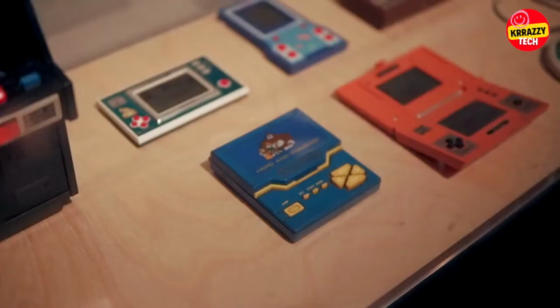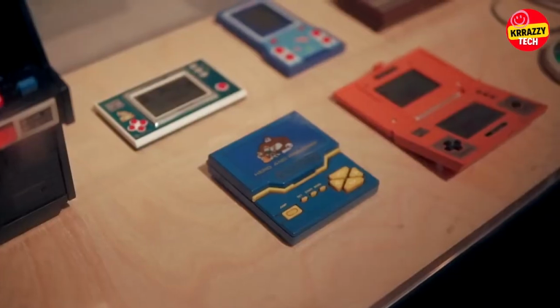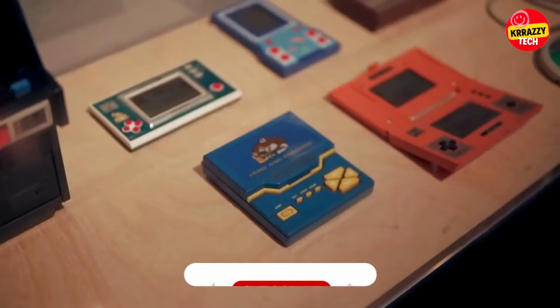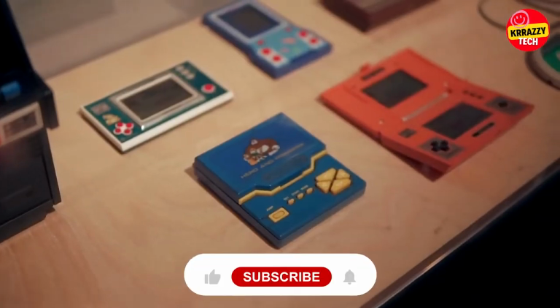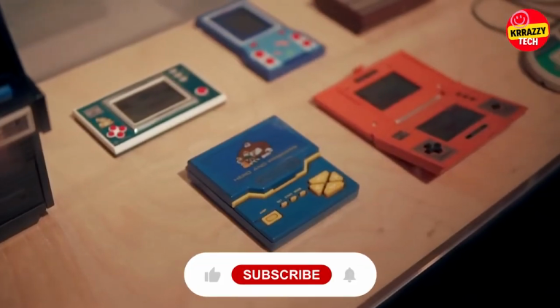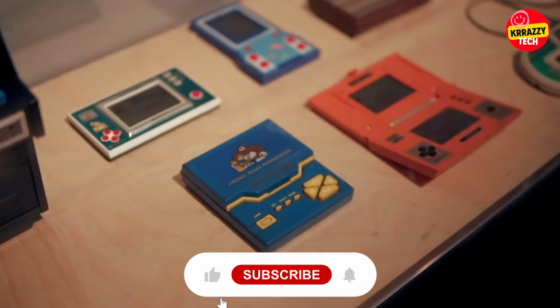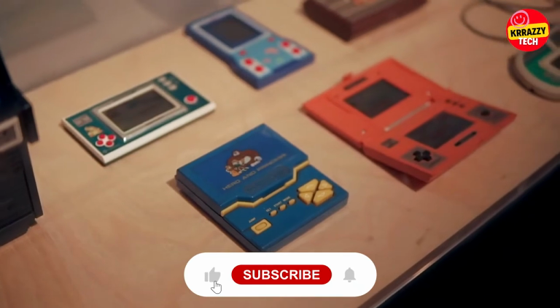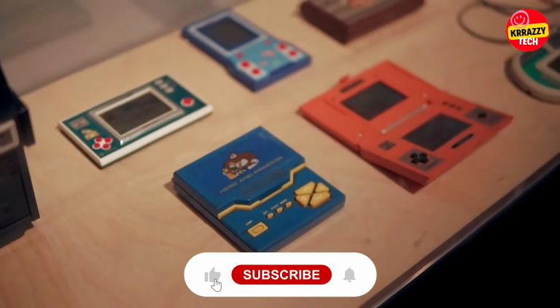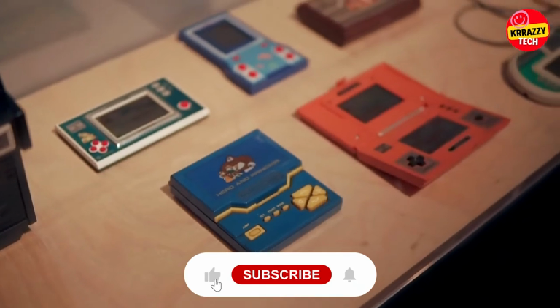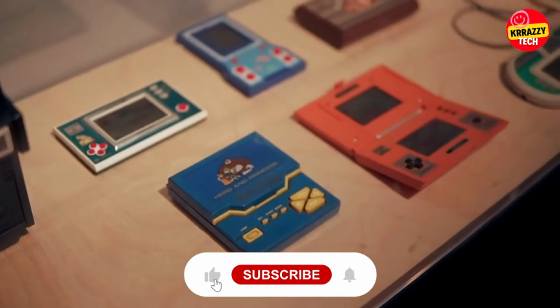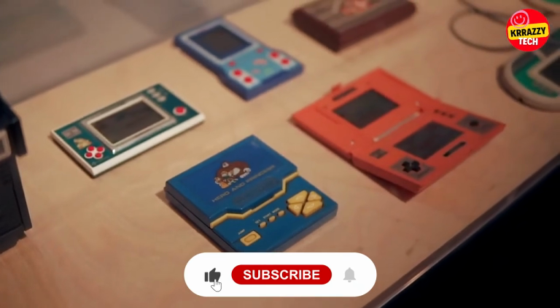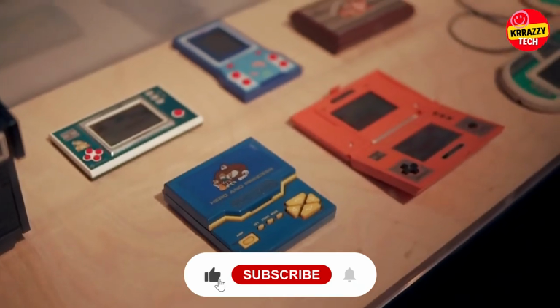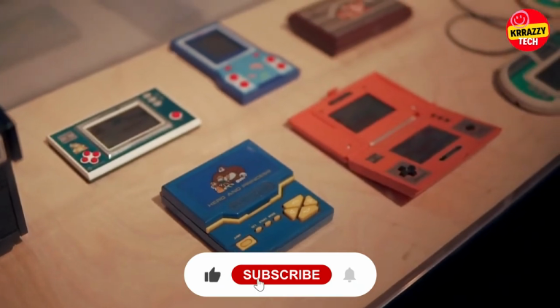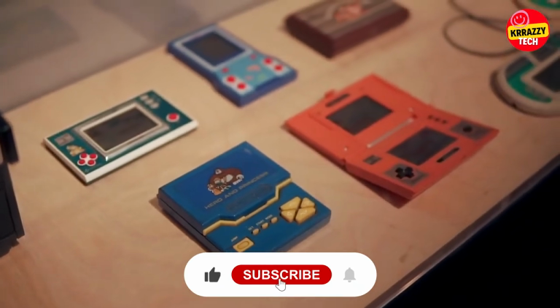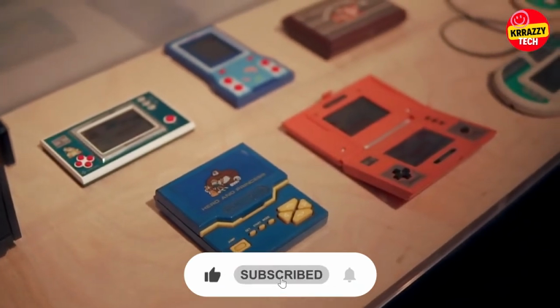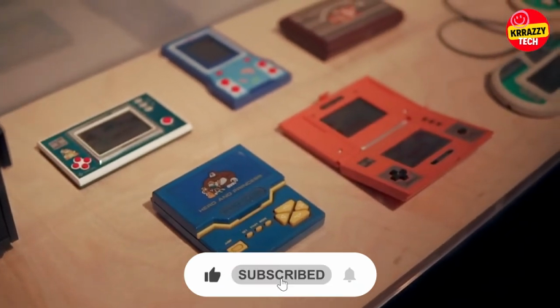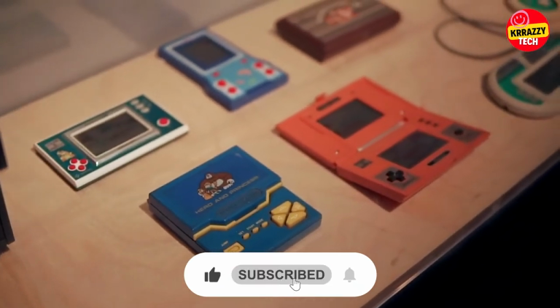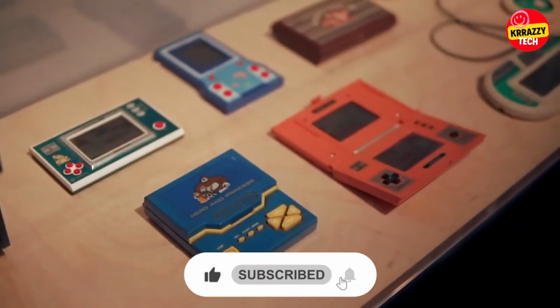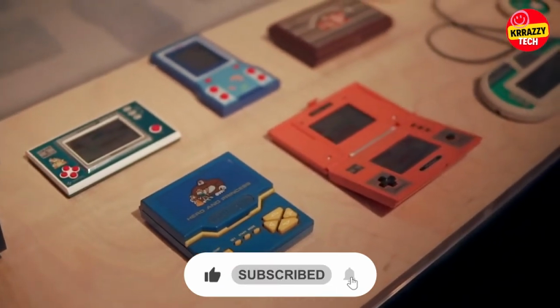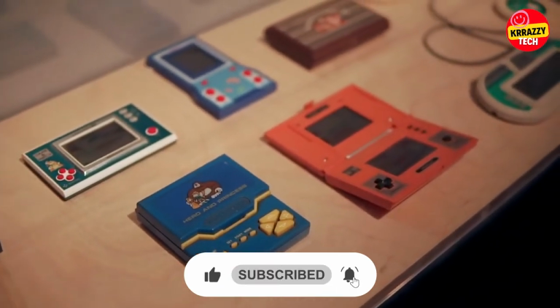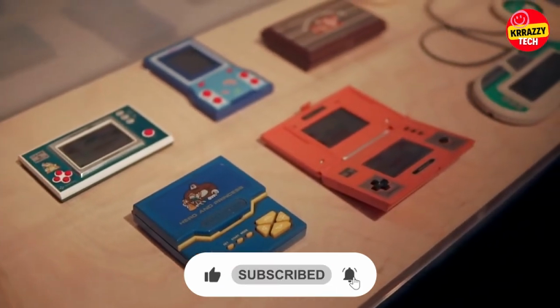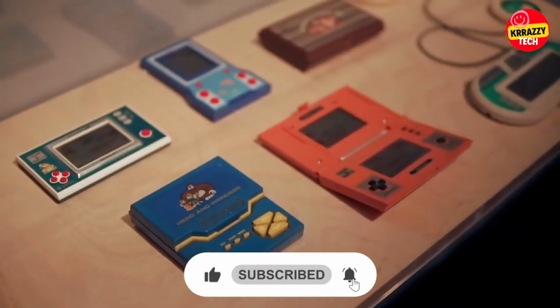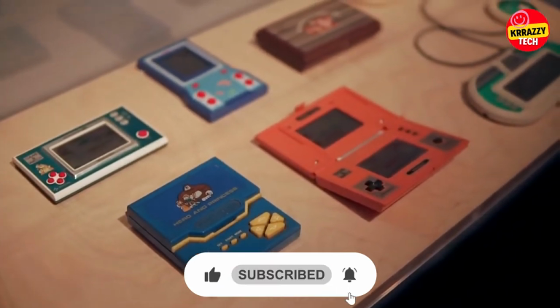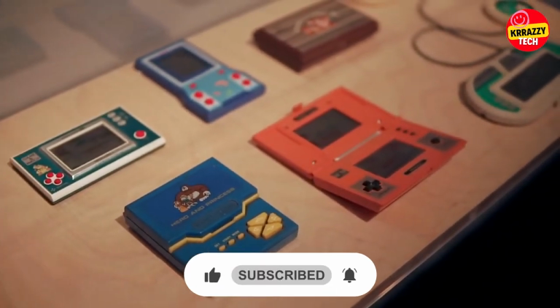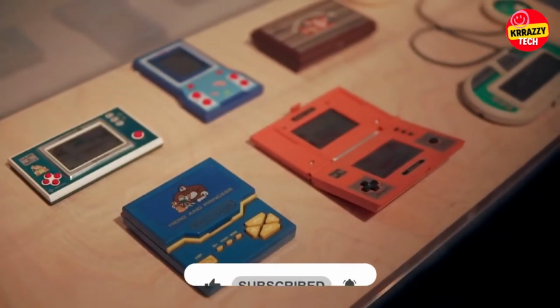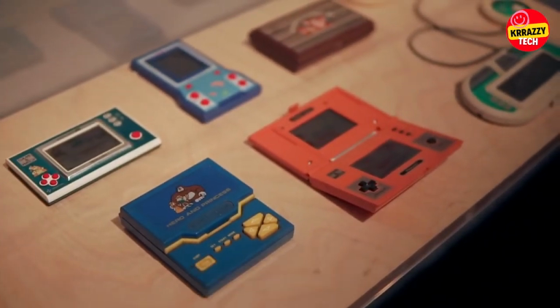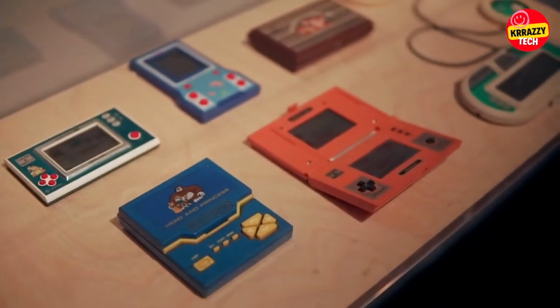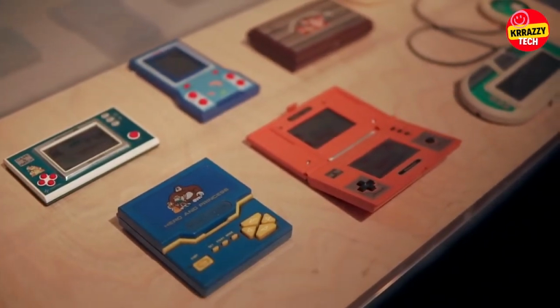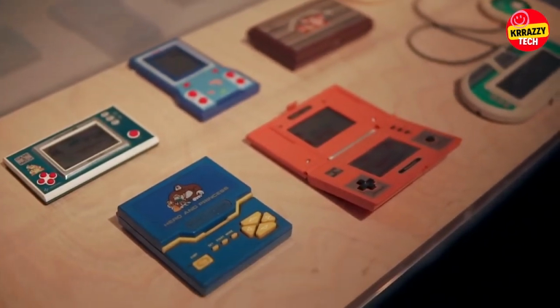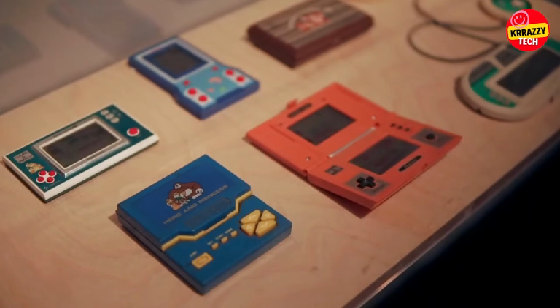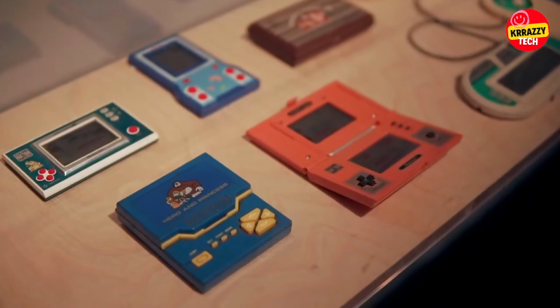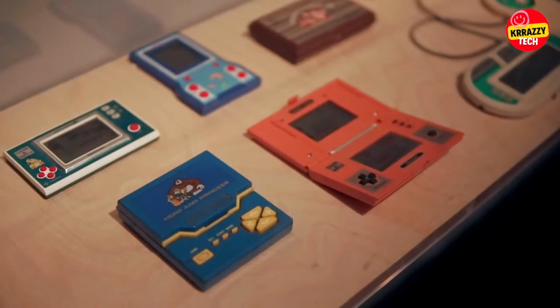But before starting the video, be sure to subscribe to our channel and smash the bell icon to never miss out on any of our upcoming videos.